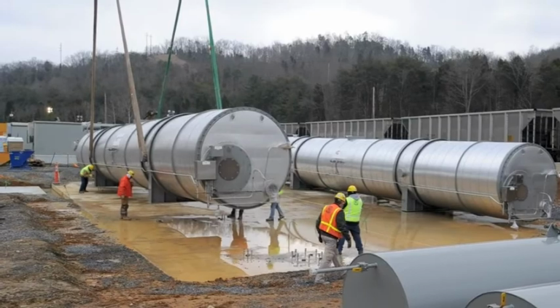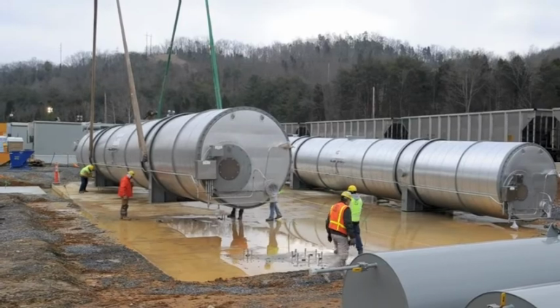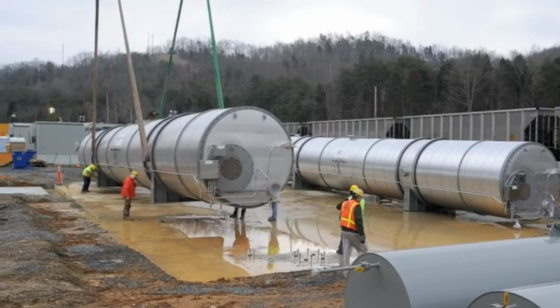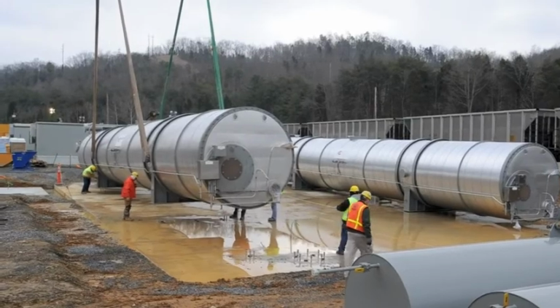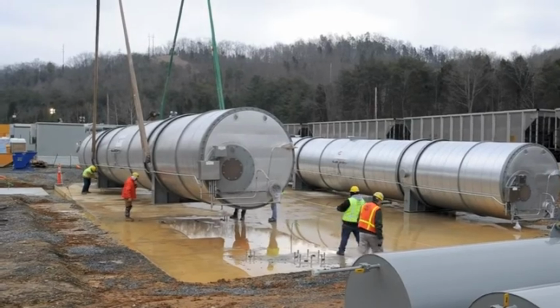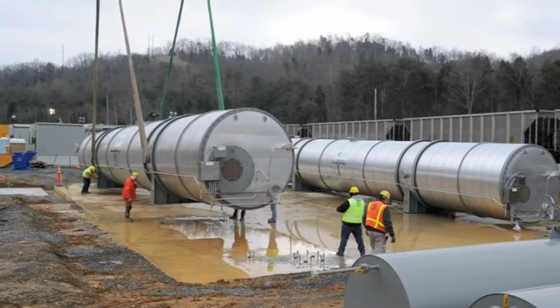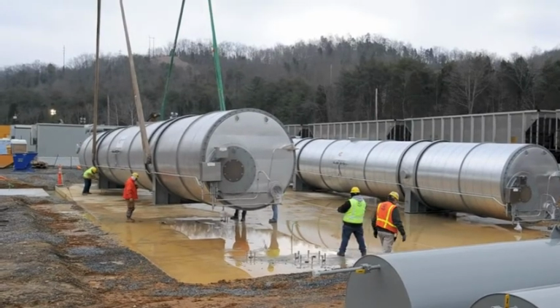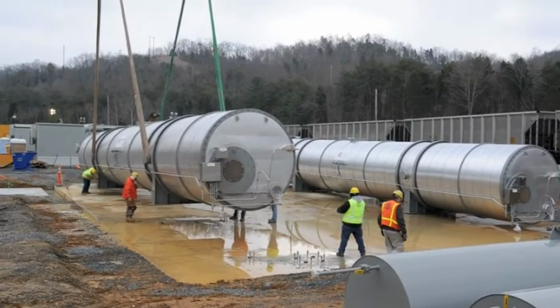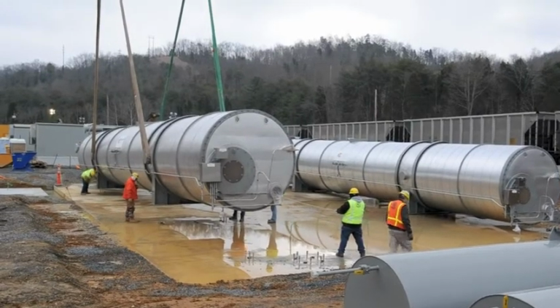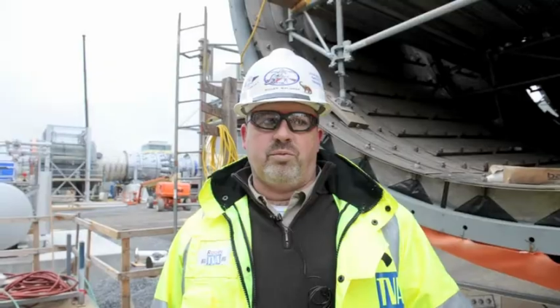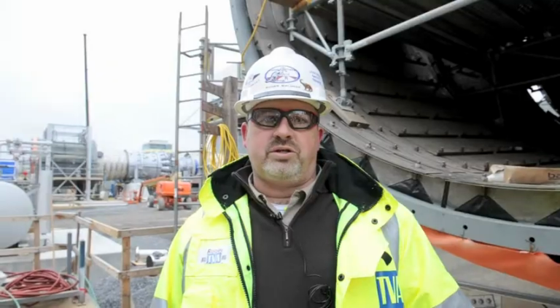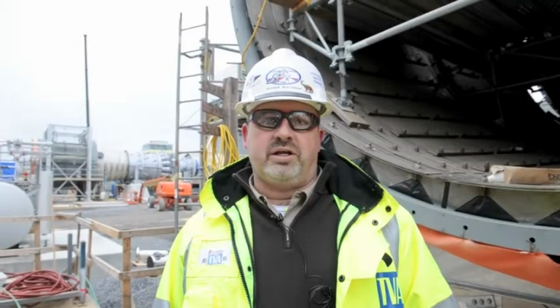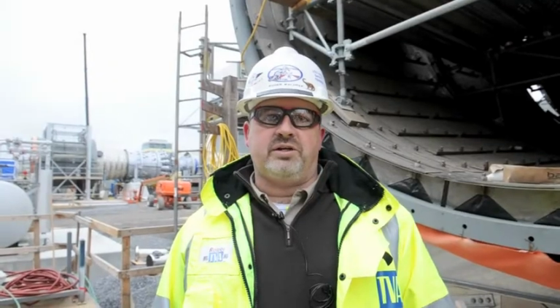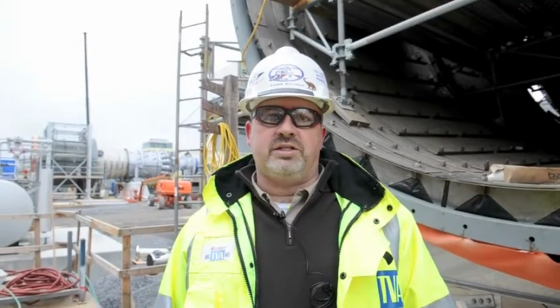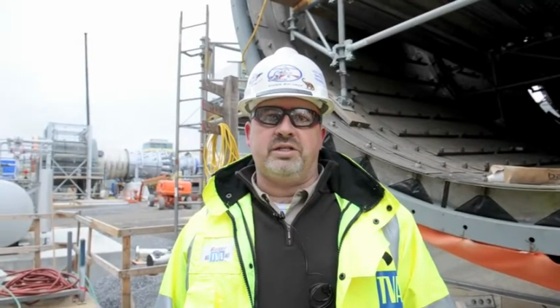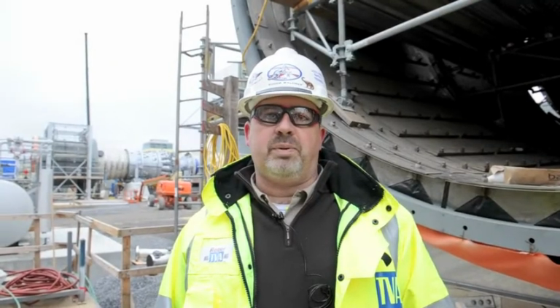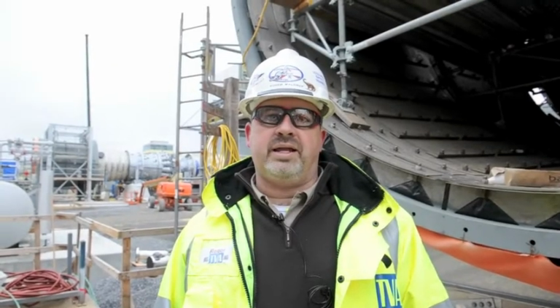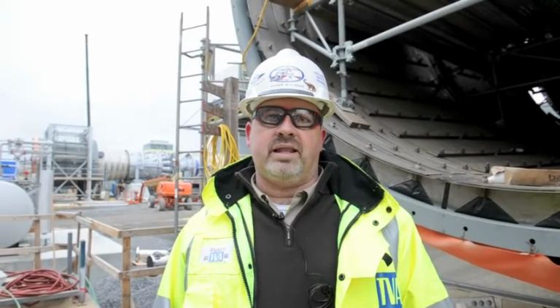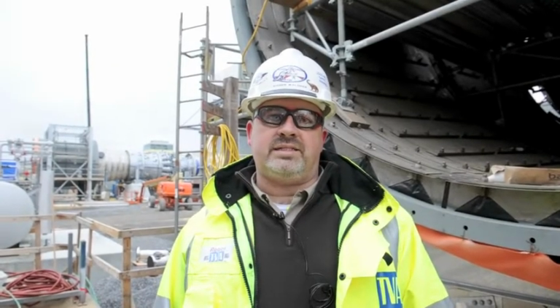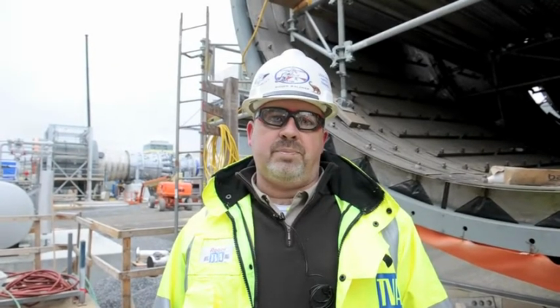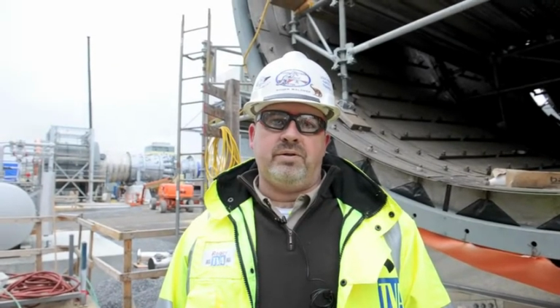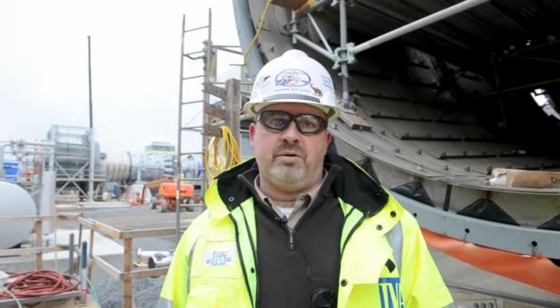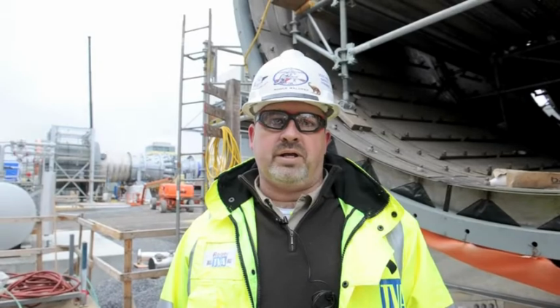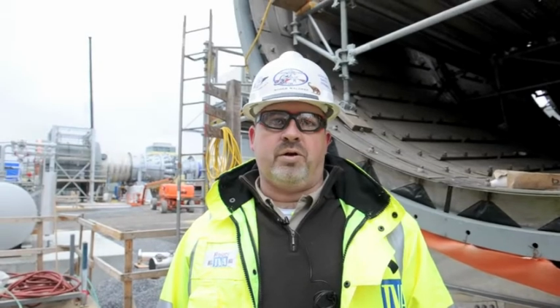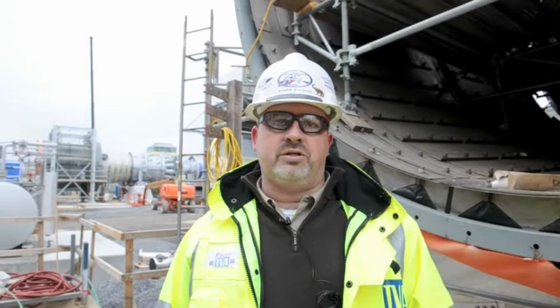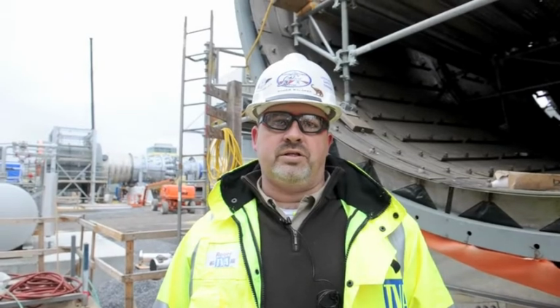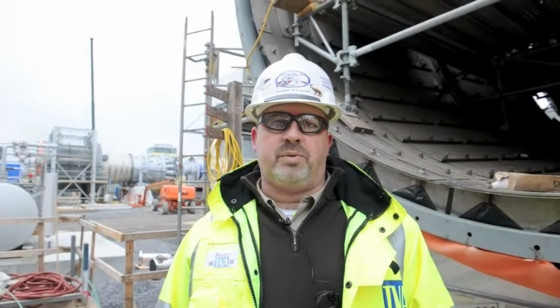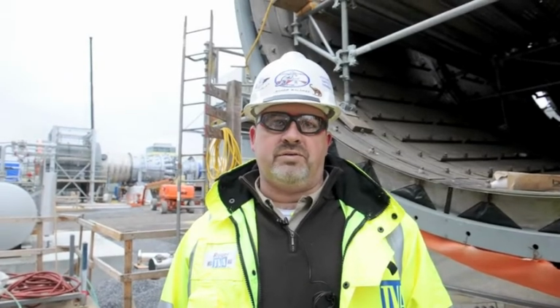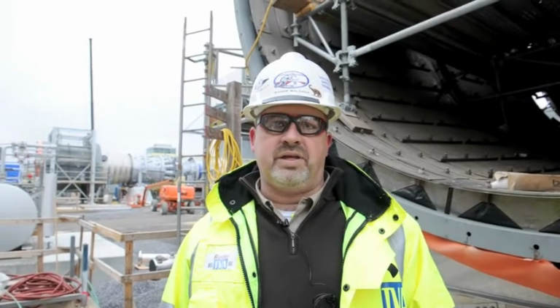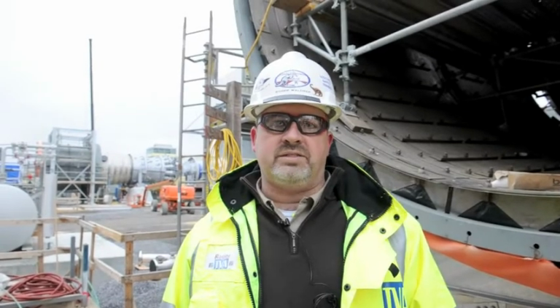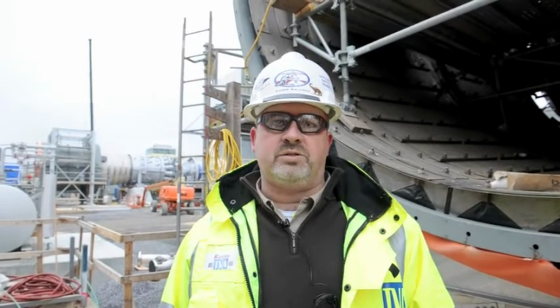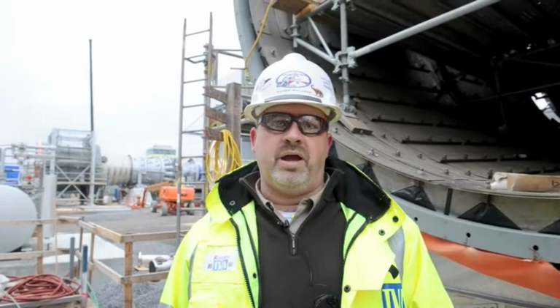It's about 80 feet long. We started construction on this plant last April and it'll be commercial in the spring of 2012.